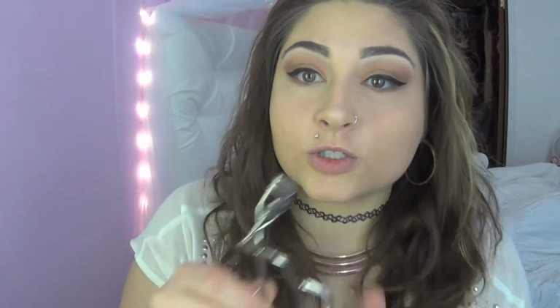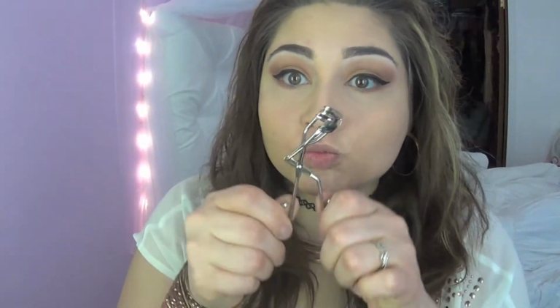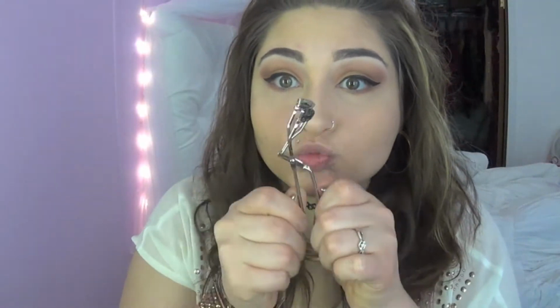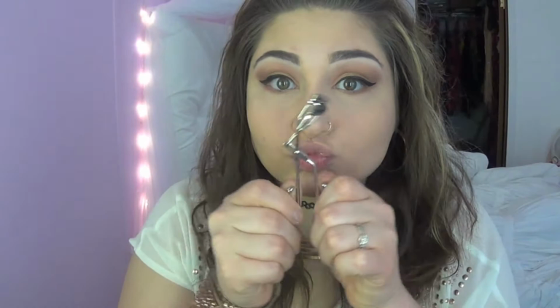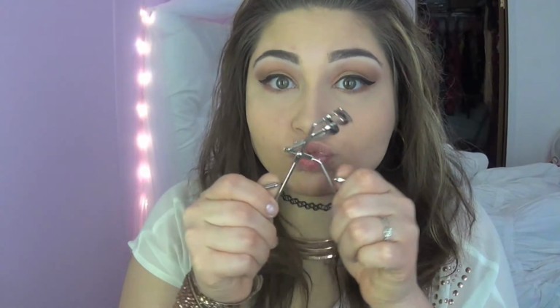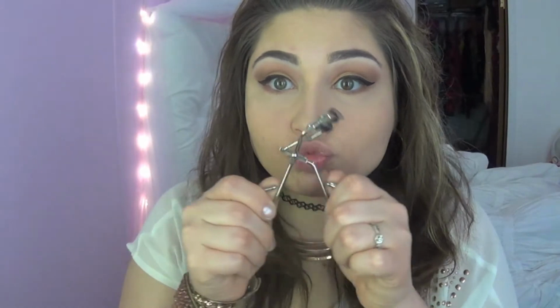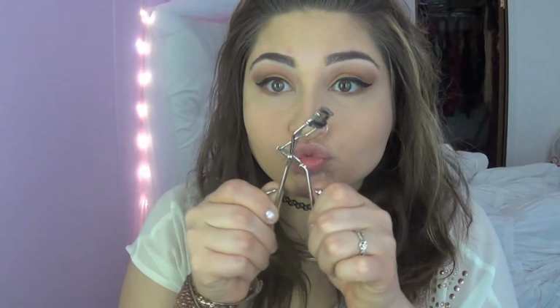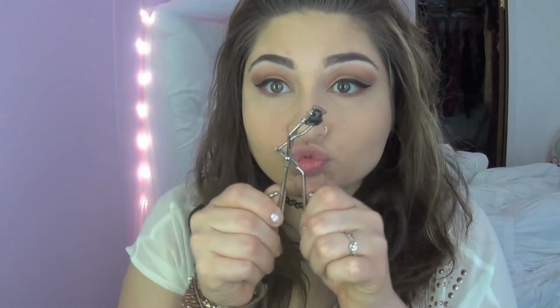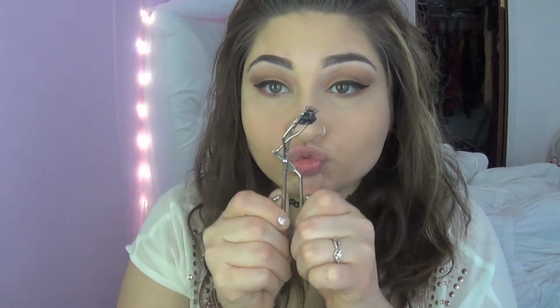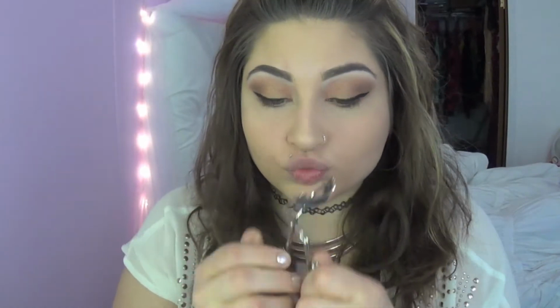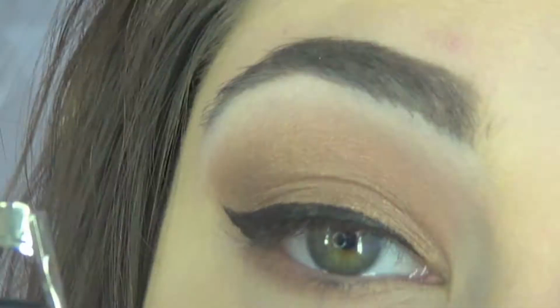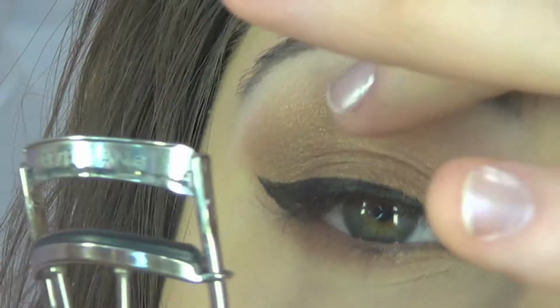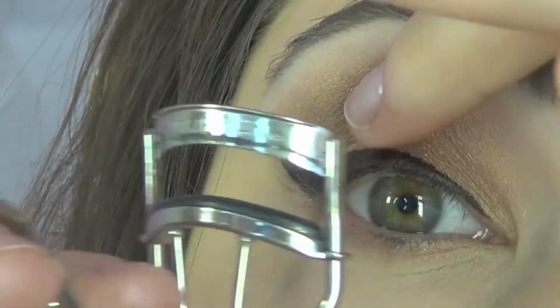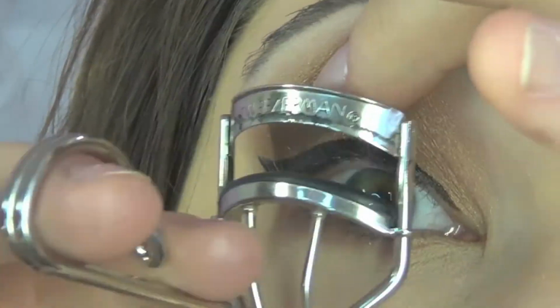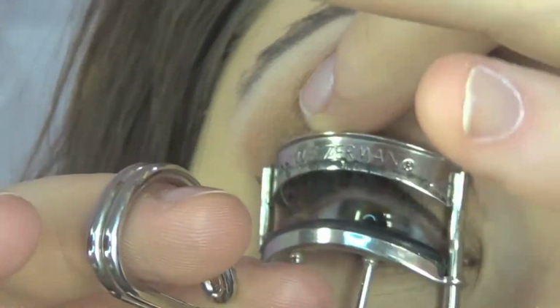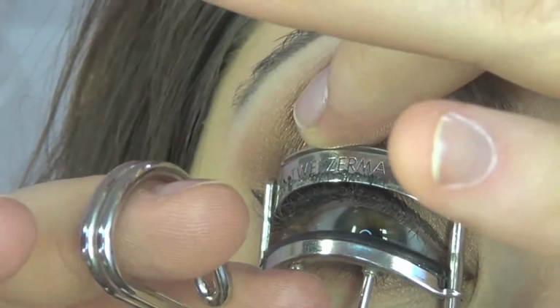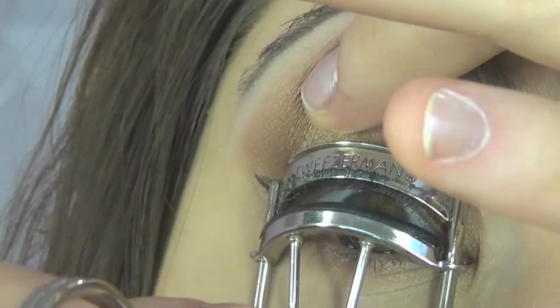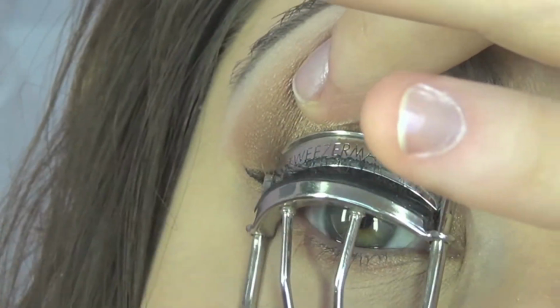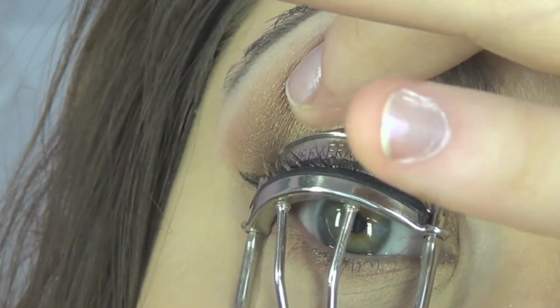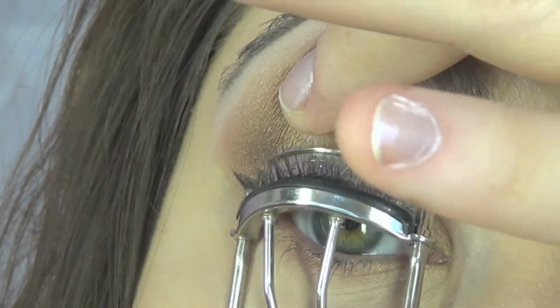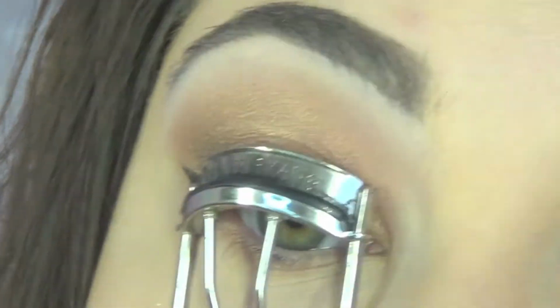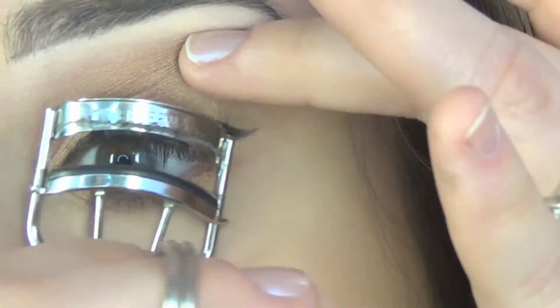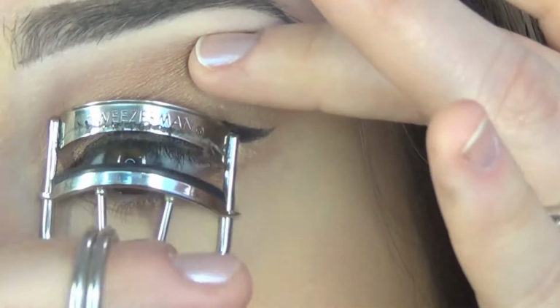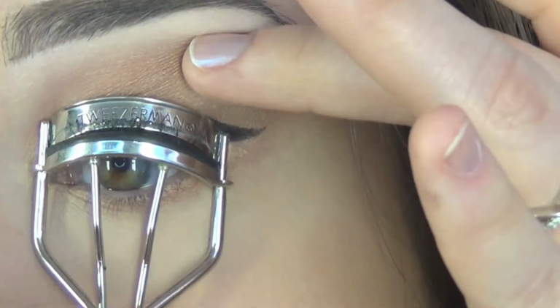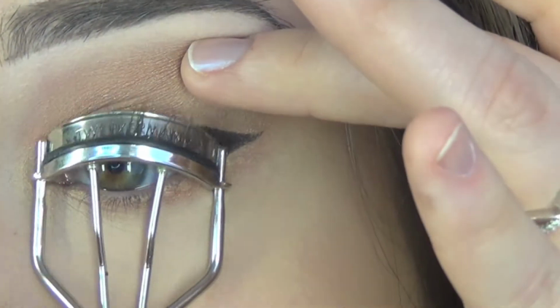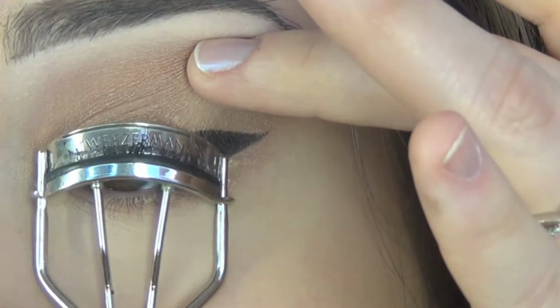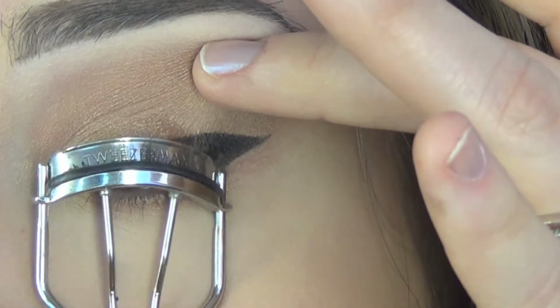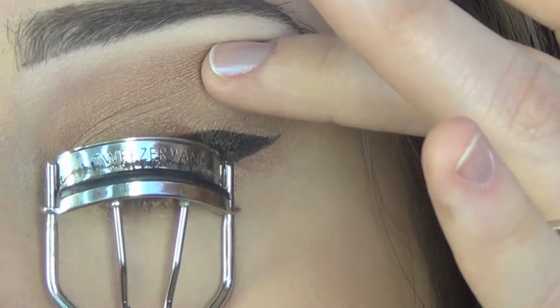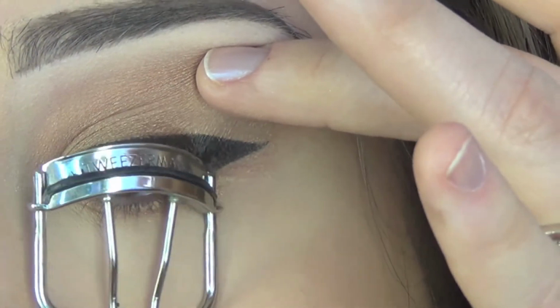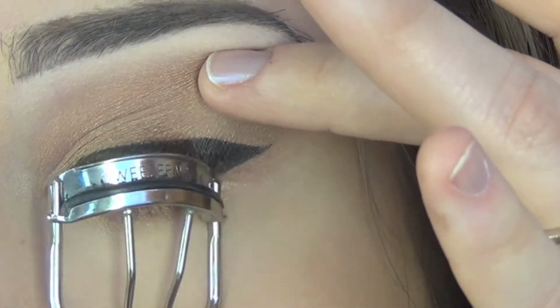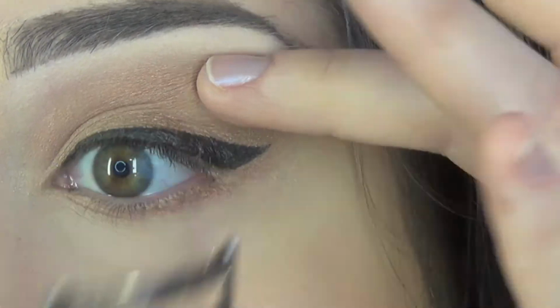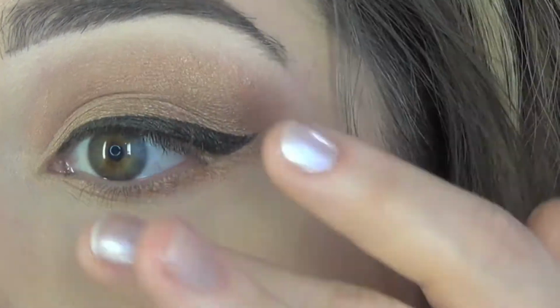Then we are going to curl our lashes, put our mascara on, and put our fake lashes on.